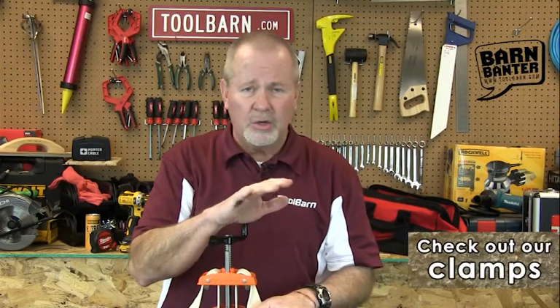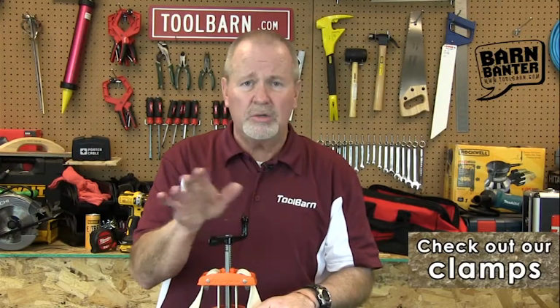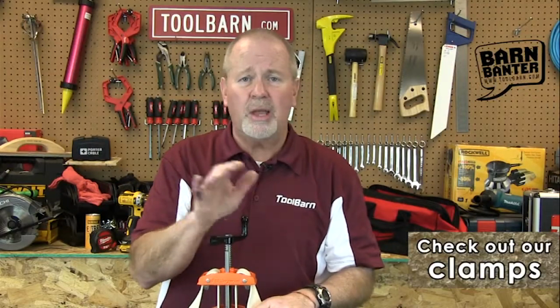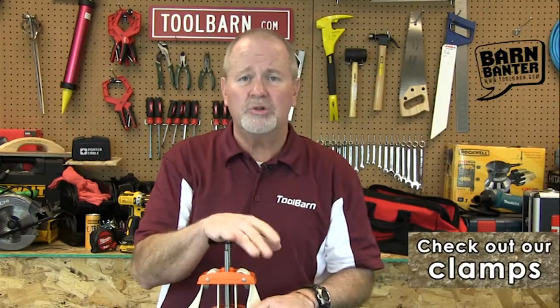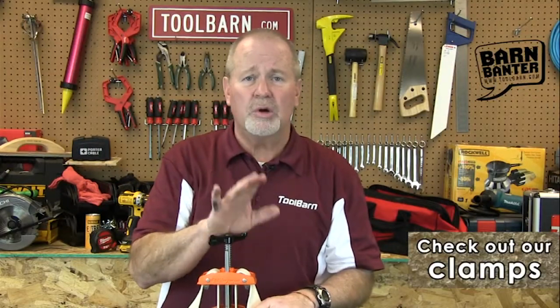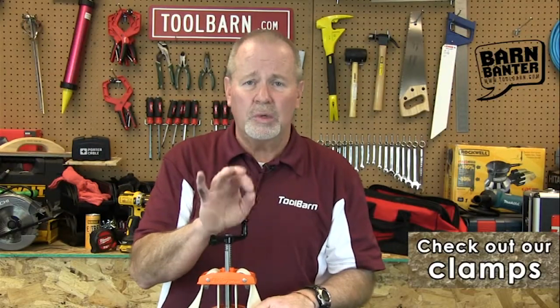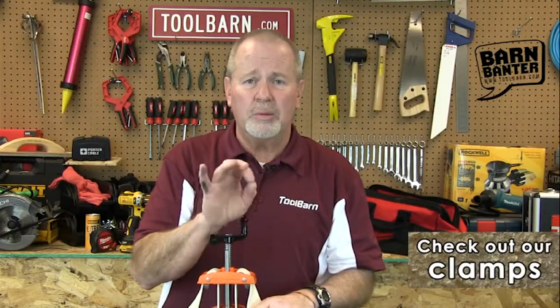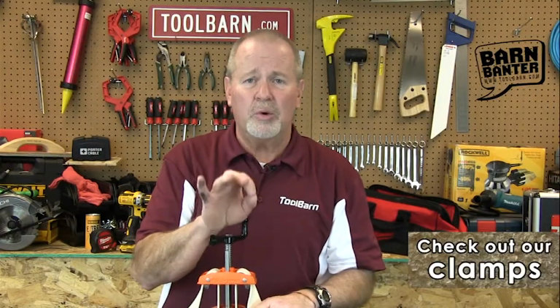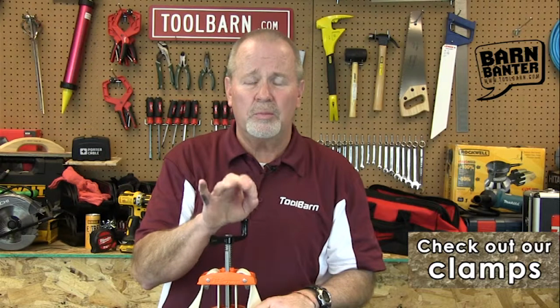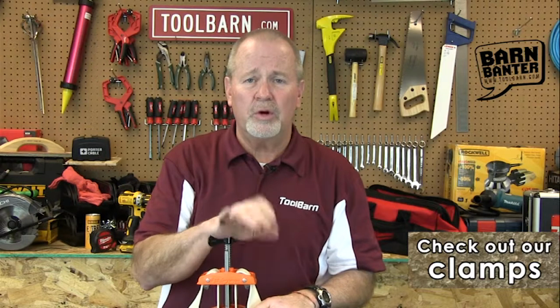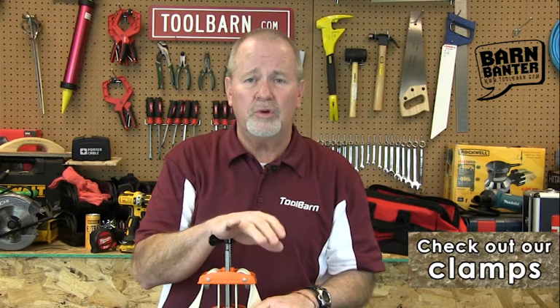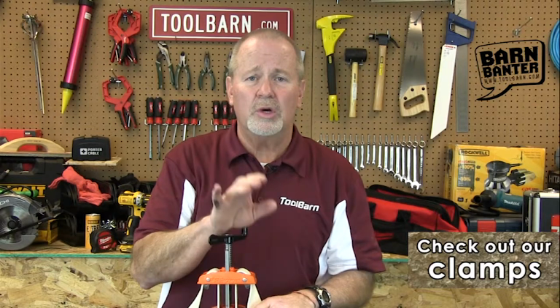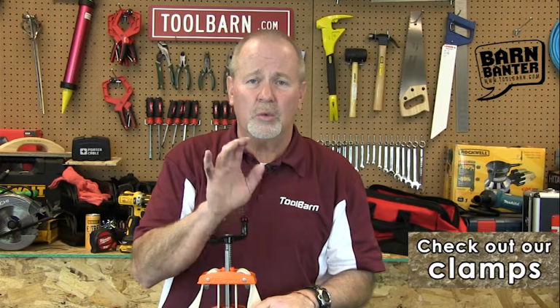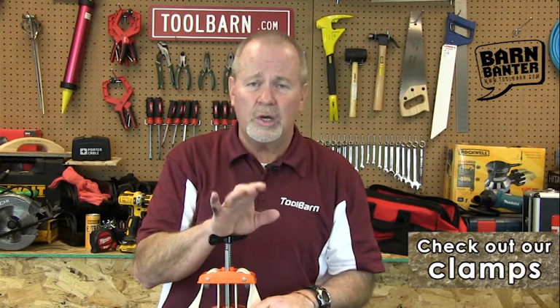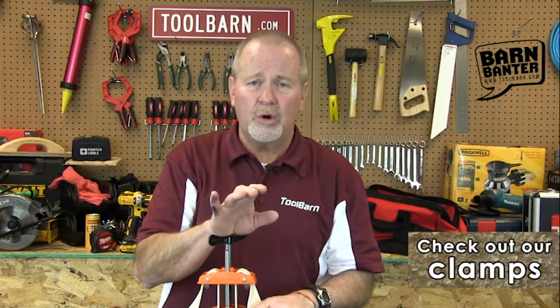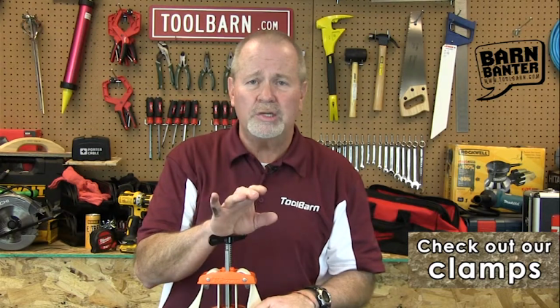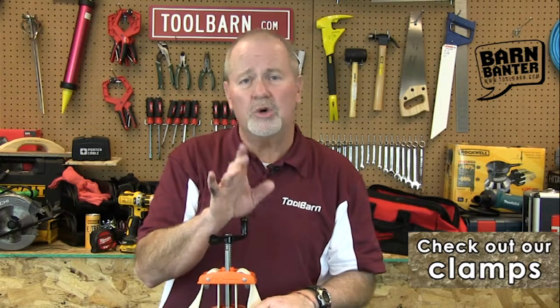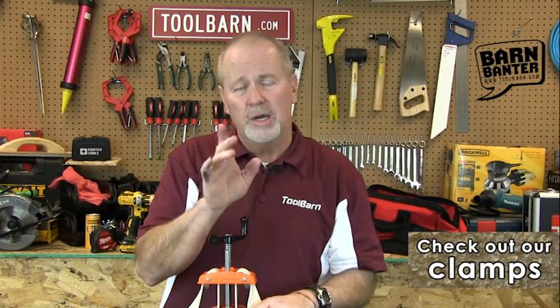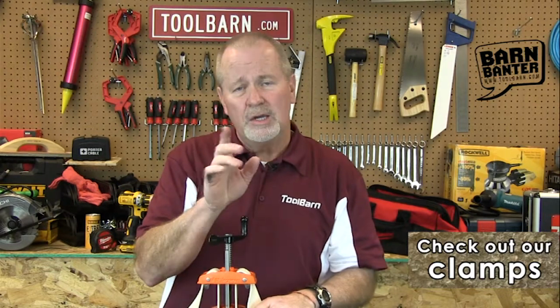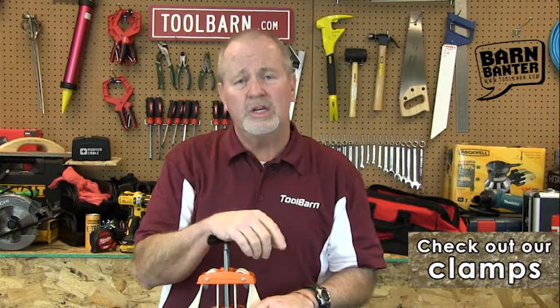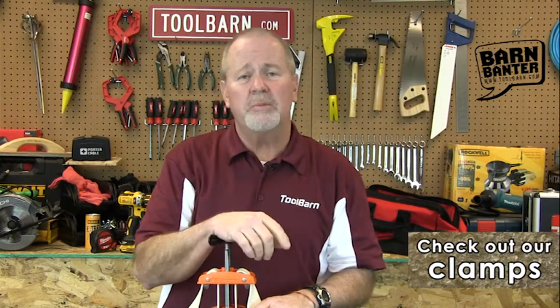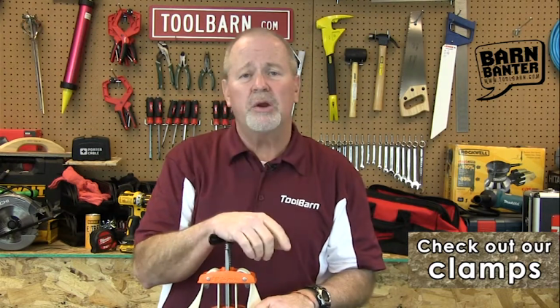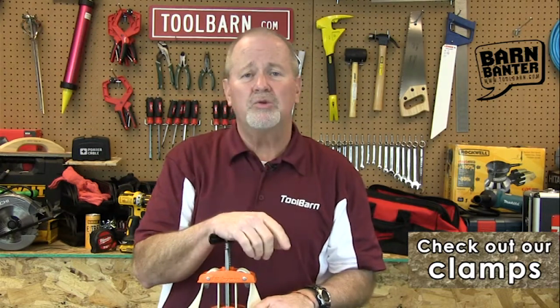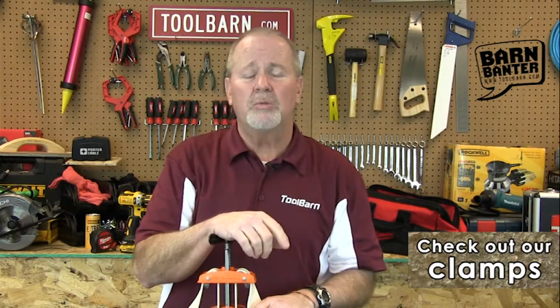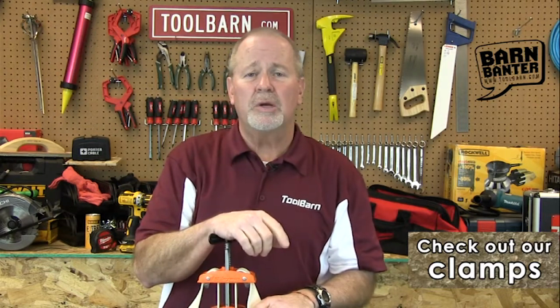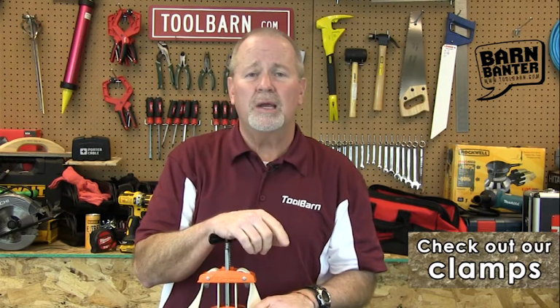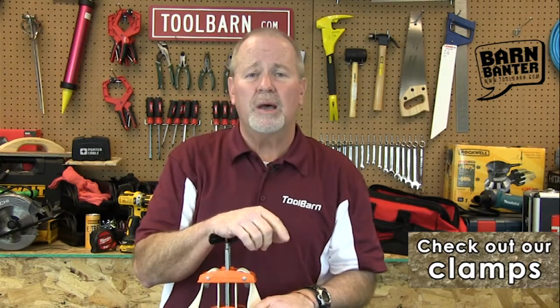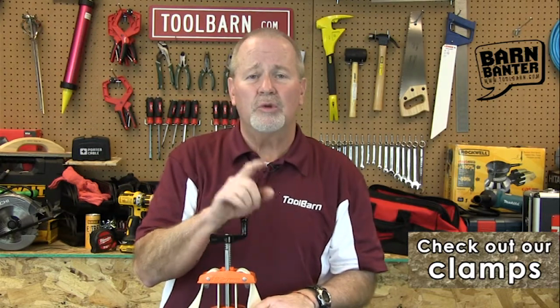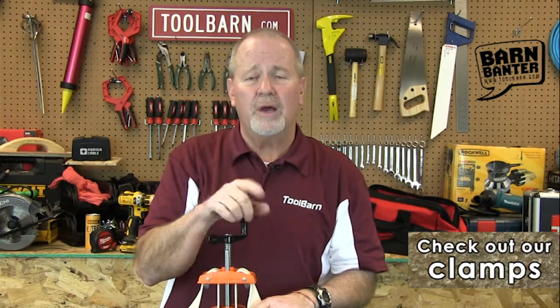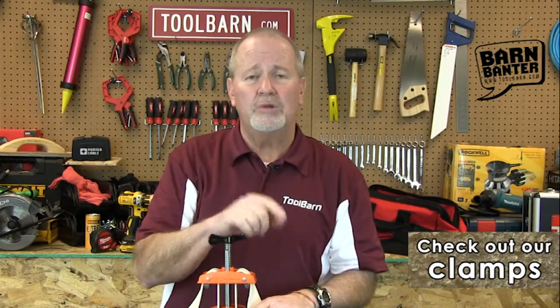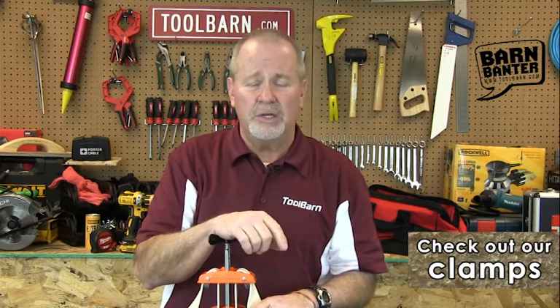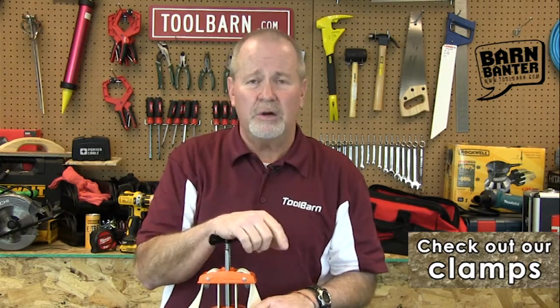Good clamps are a really important part of your work area, so check some out on ToolBarn.com — you'll find what you need there.